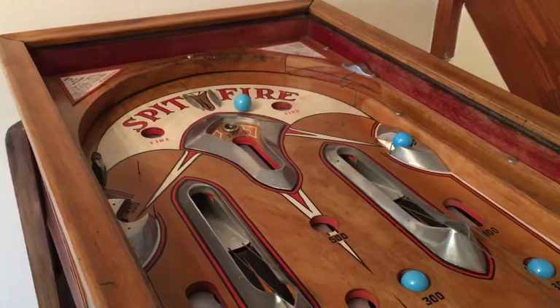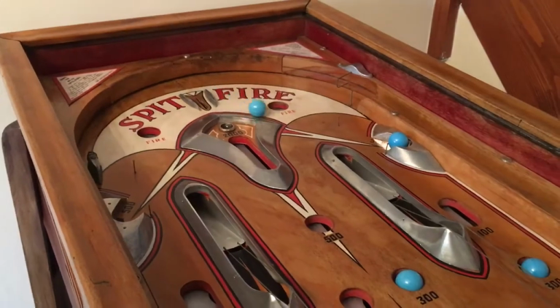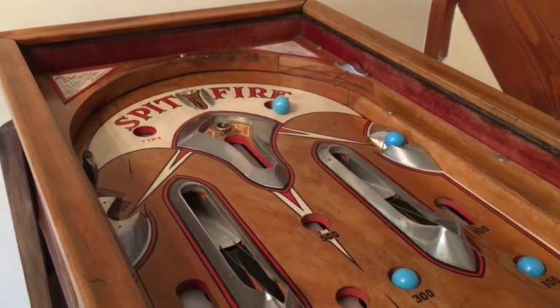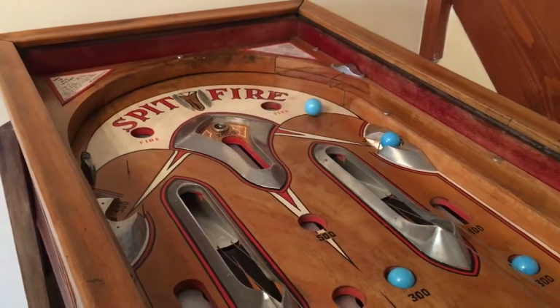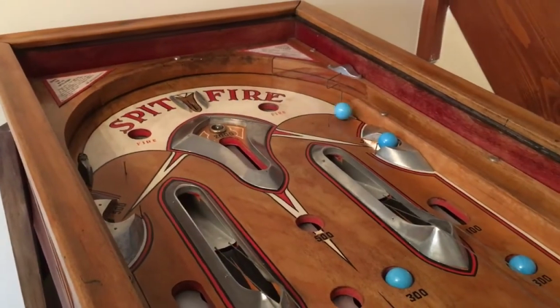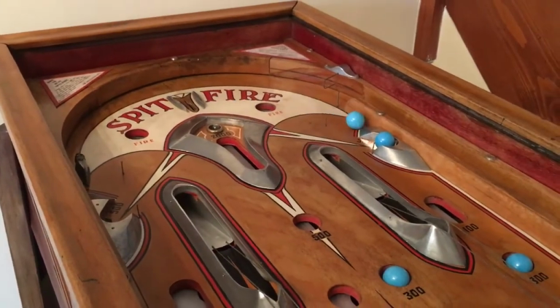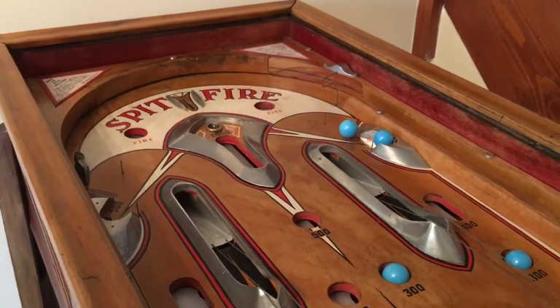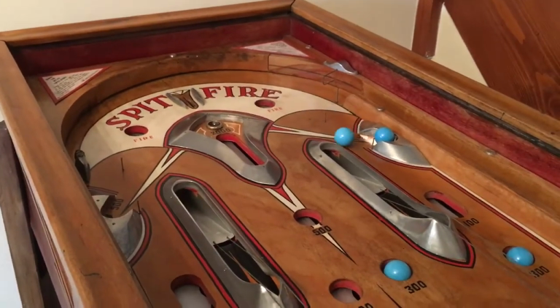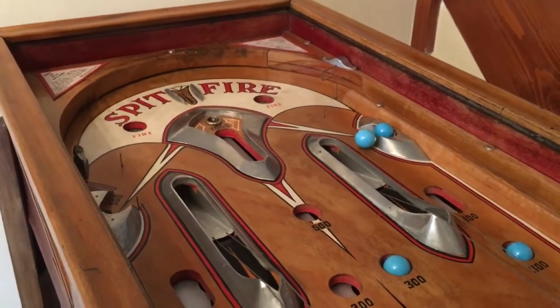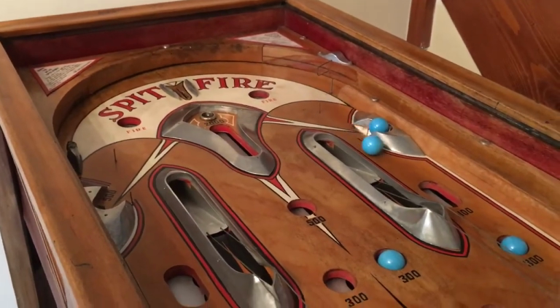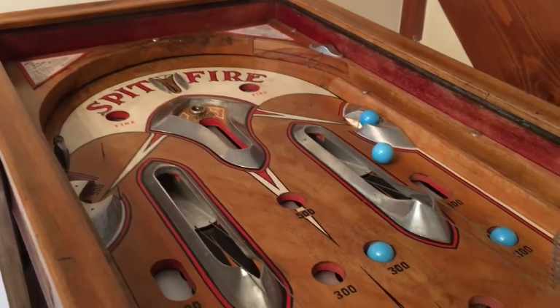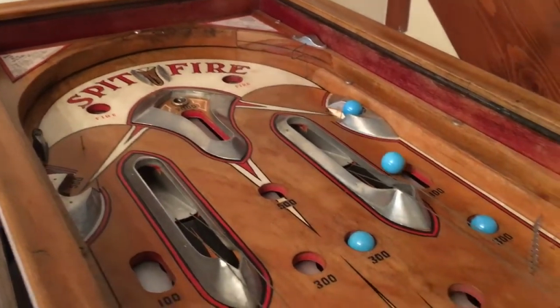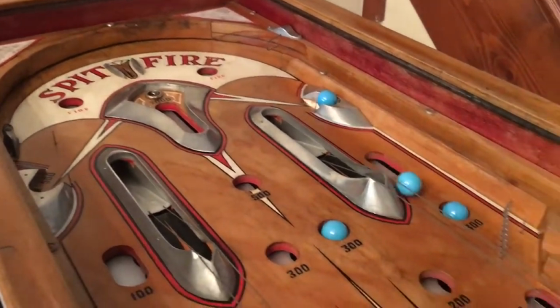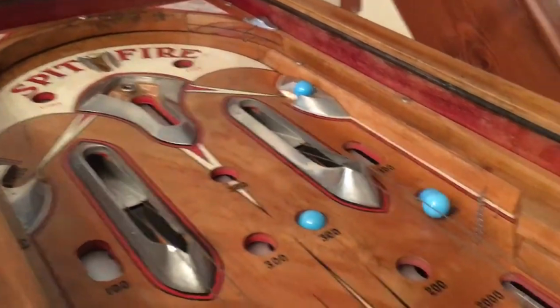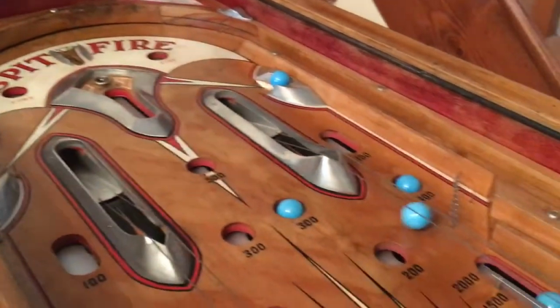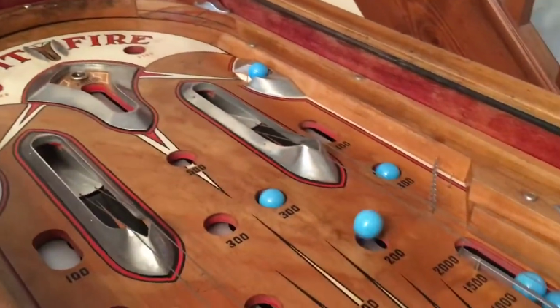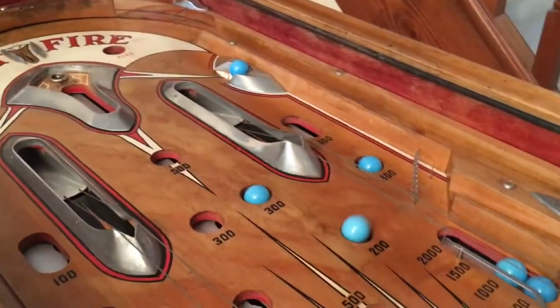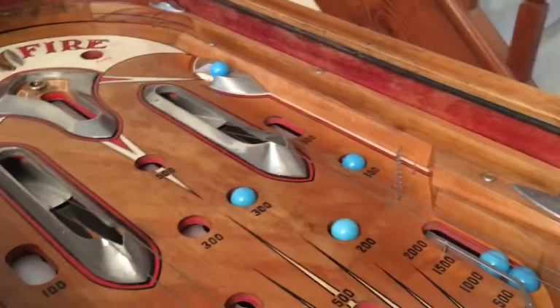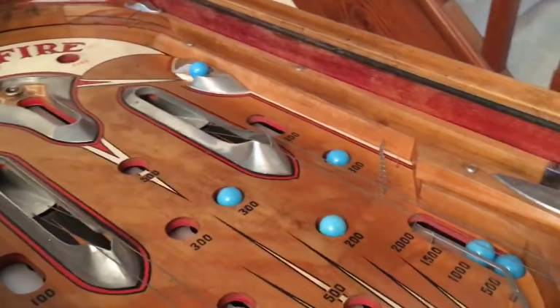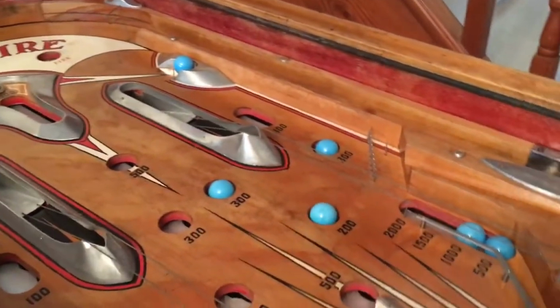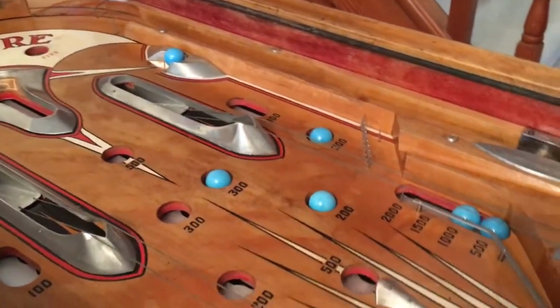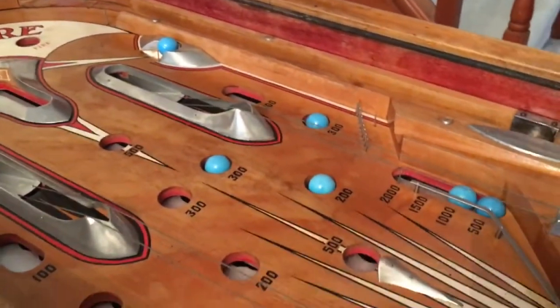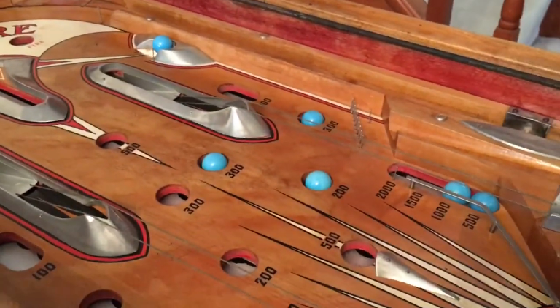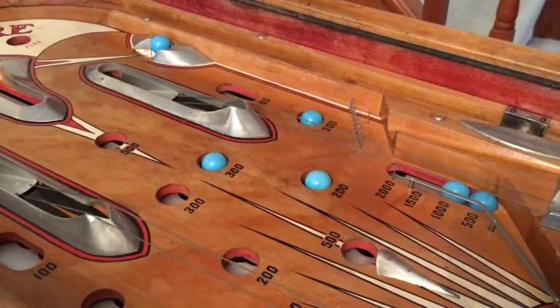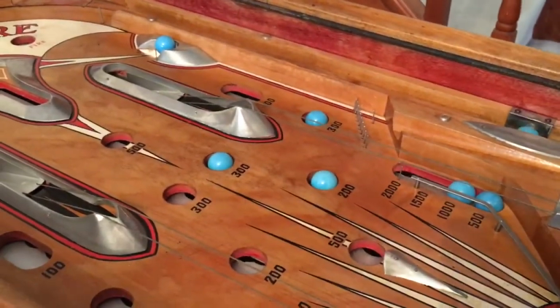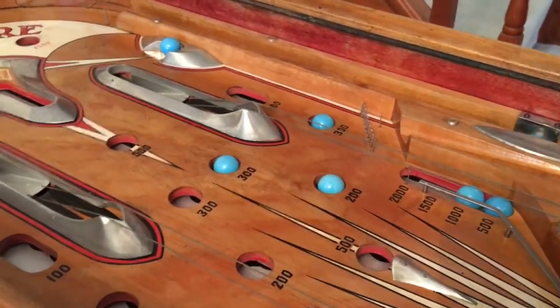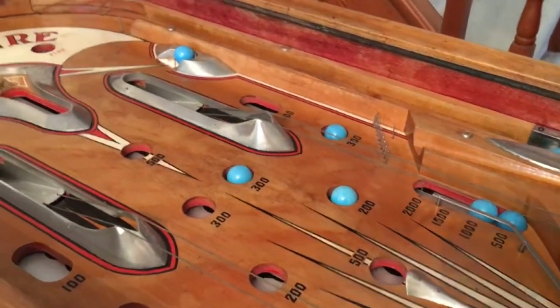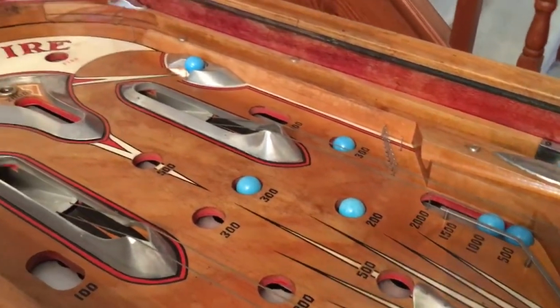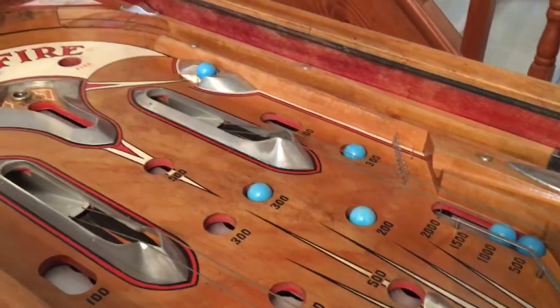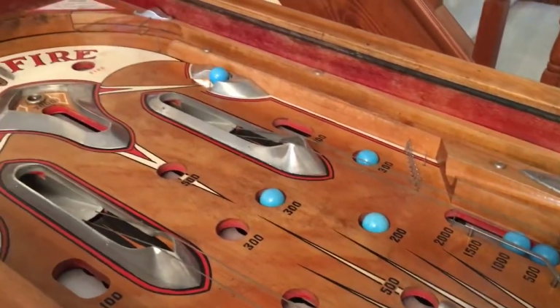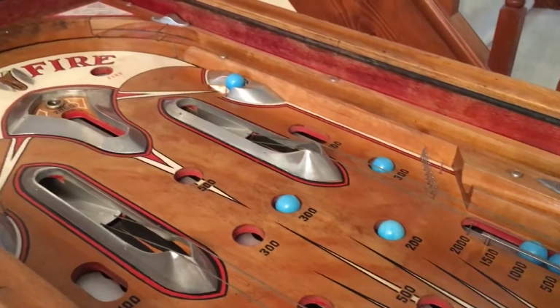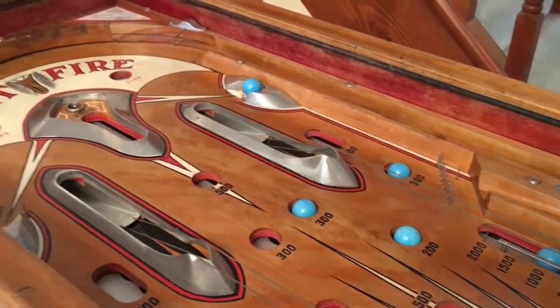You get ten balls for your one penny, so it's quite a good game. Plenty of game use out of it.